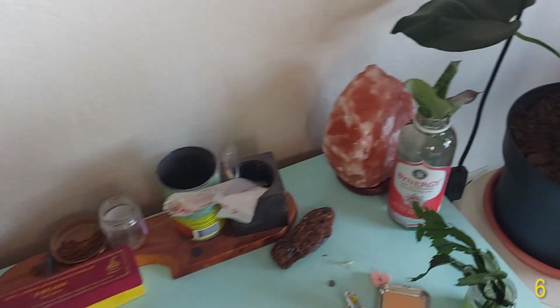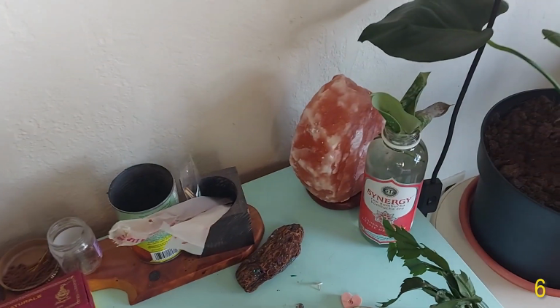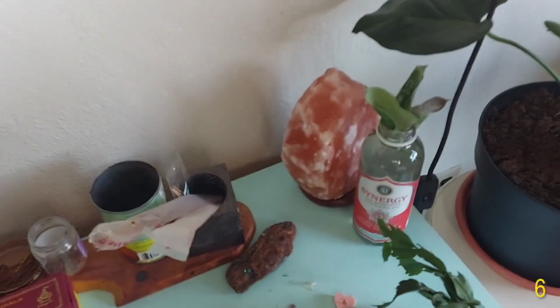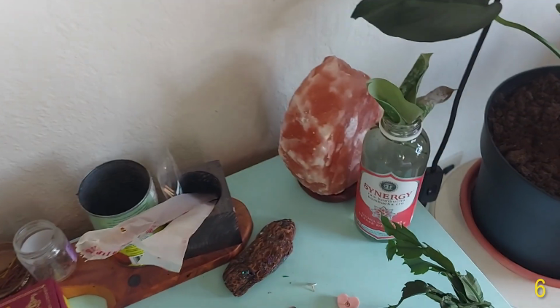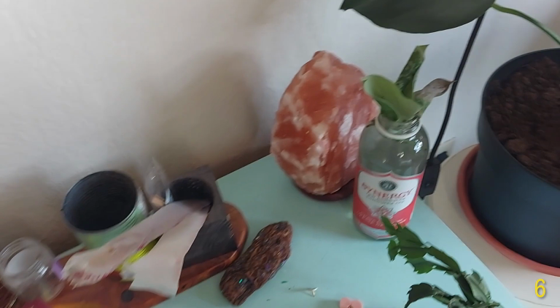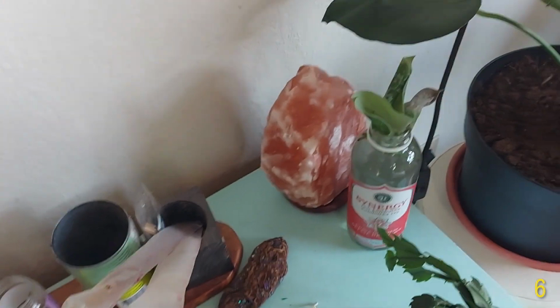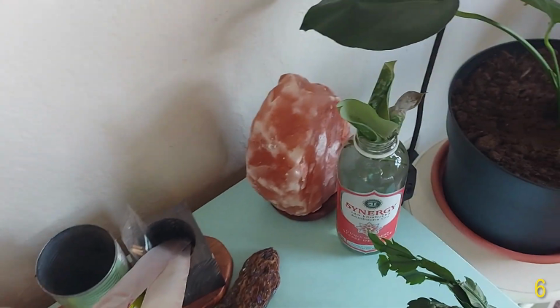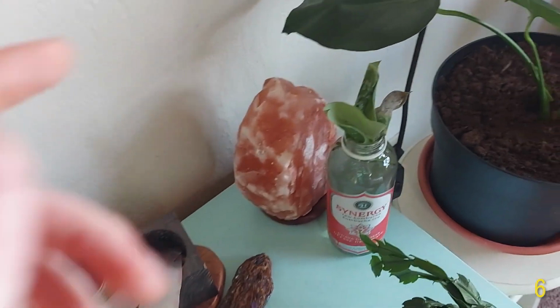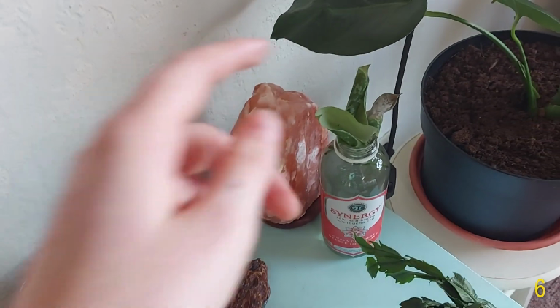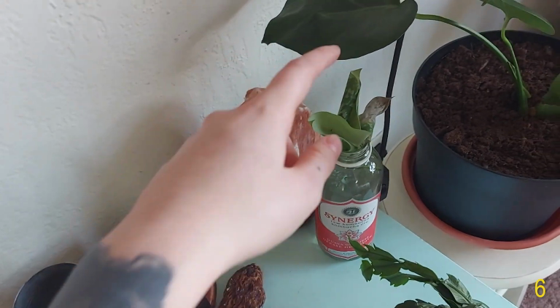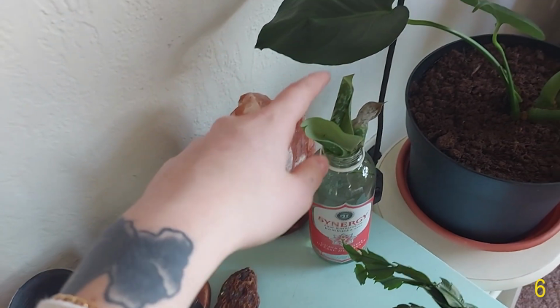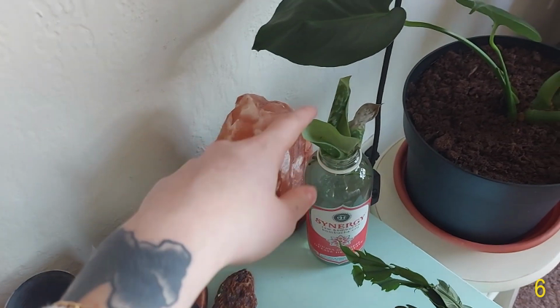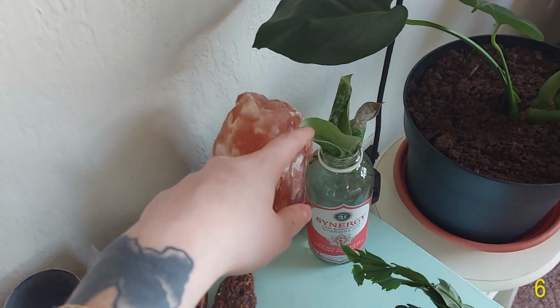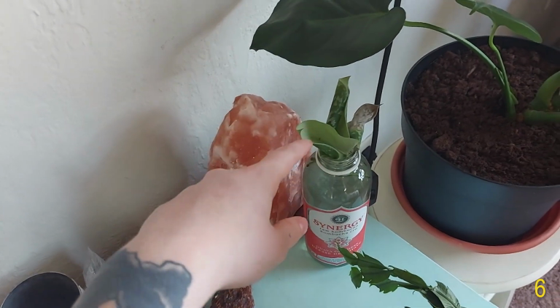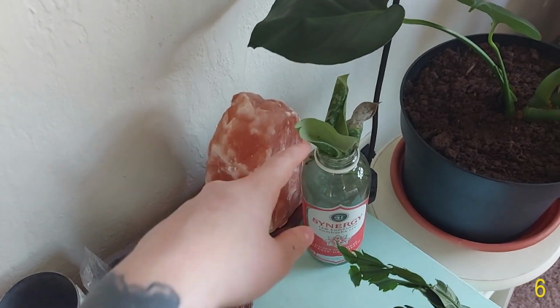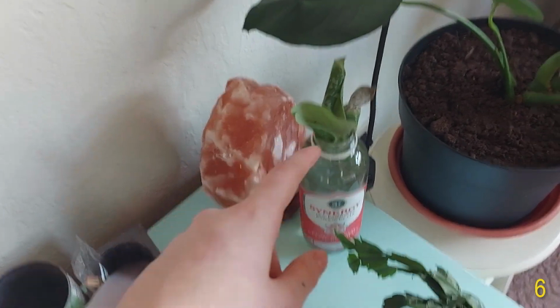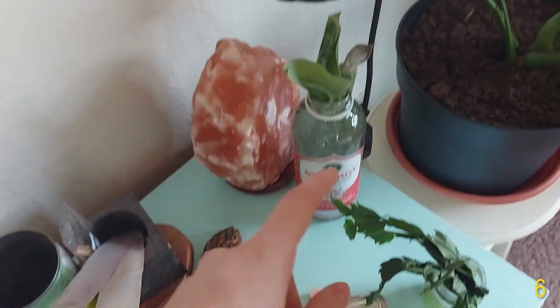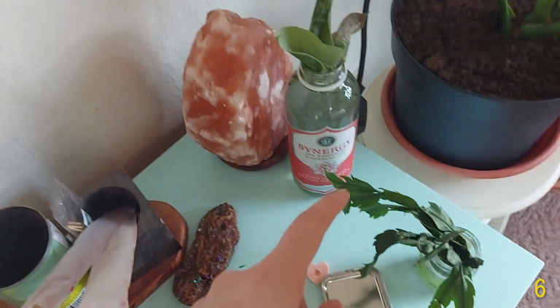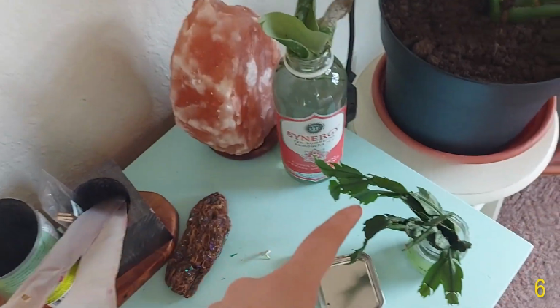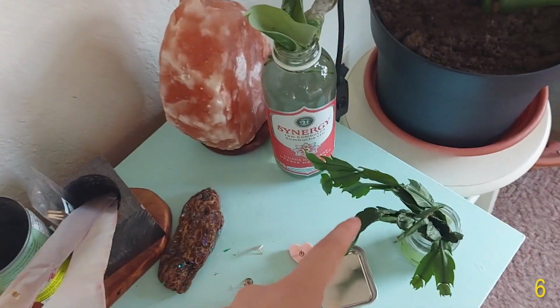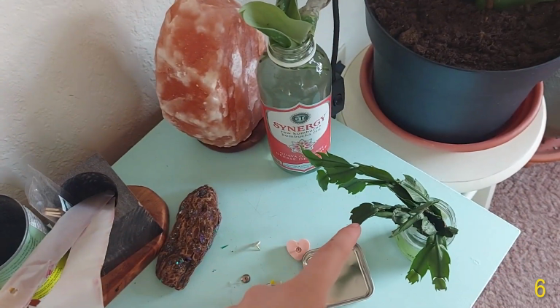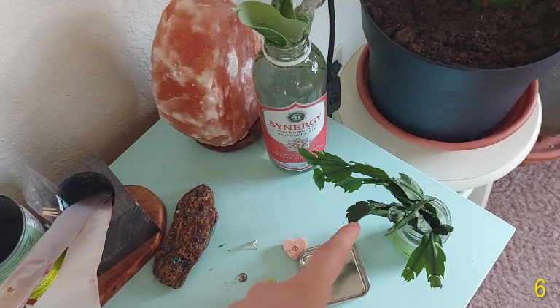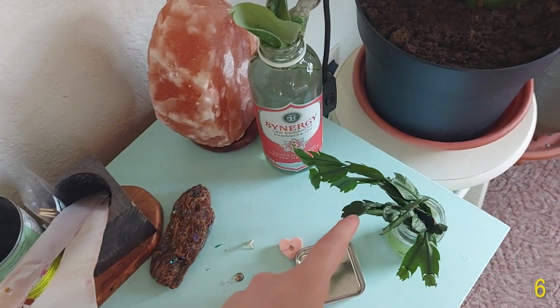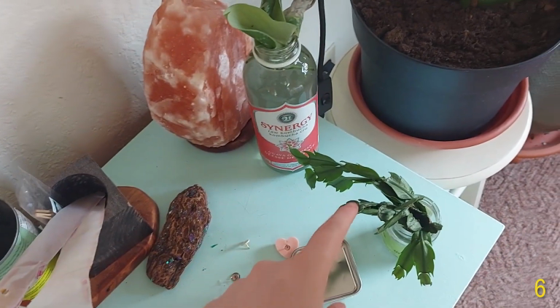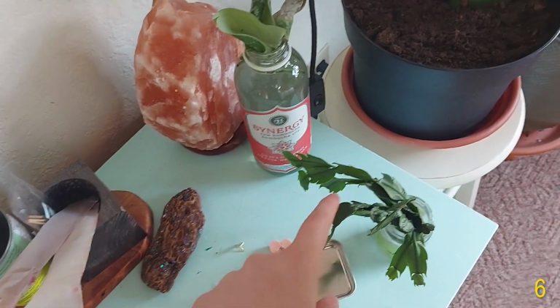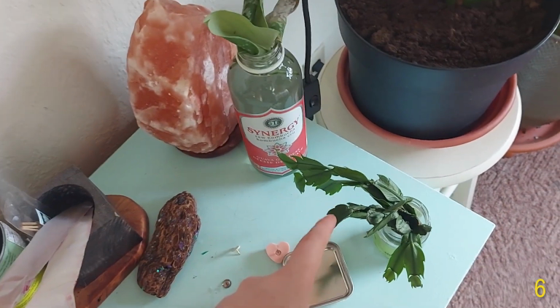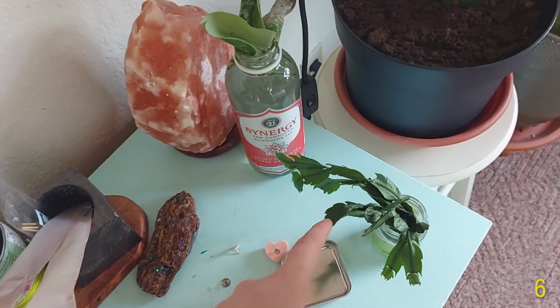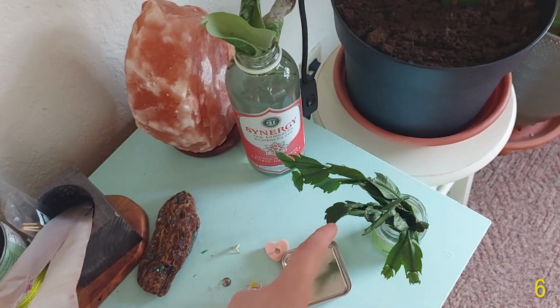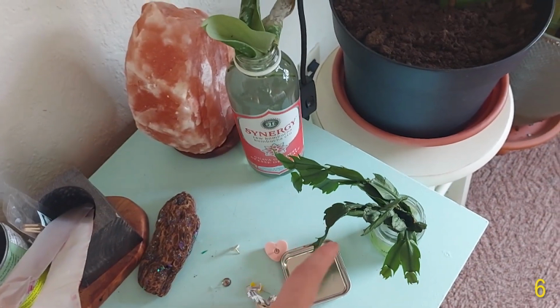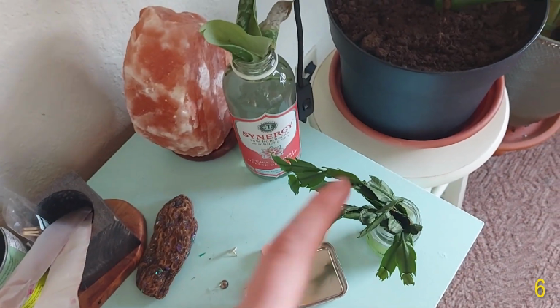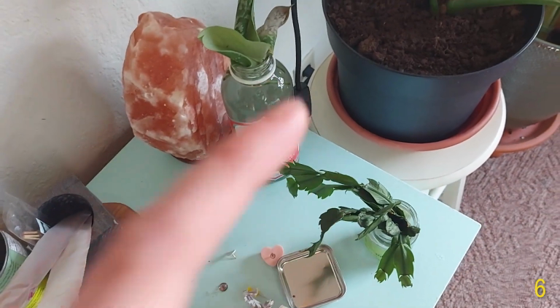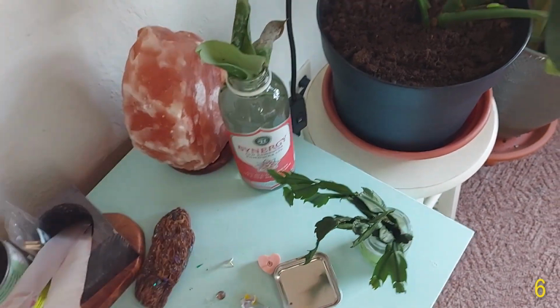Over here I just have some Scindapsus propagations and some holiday cactus propagations.